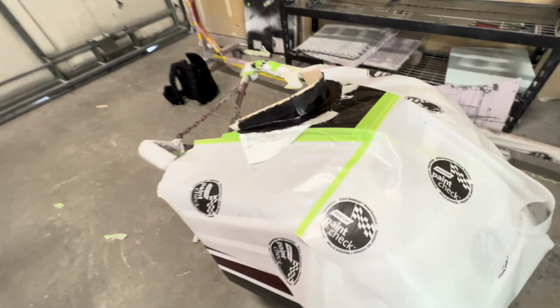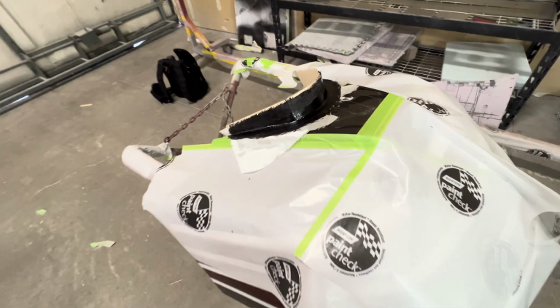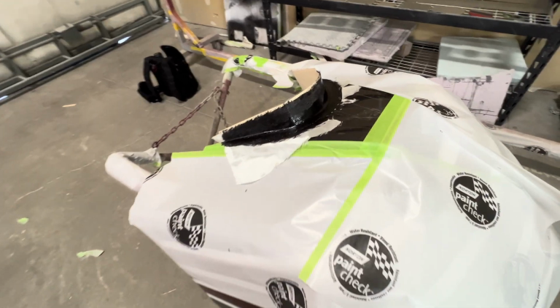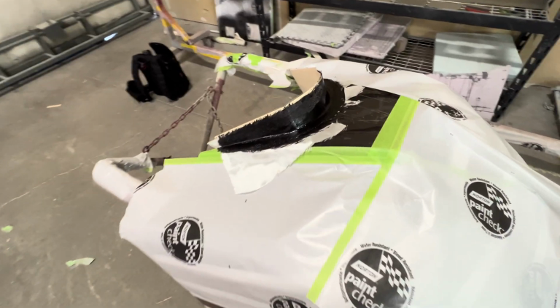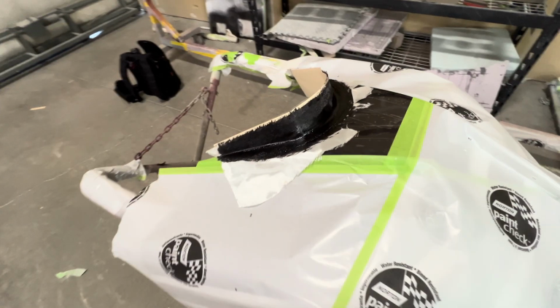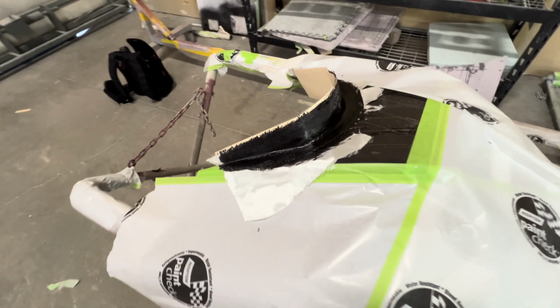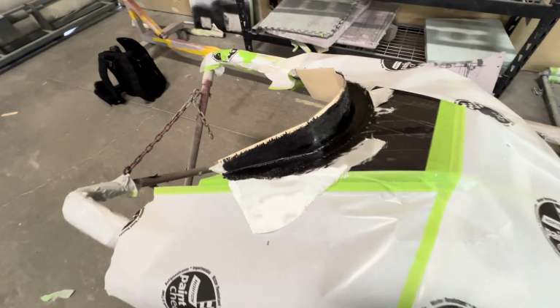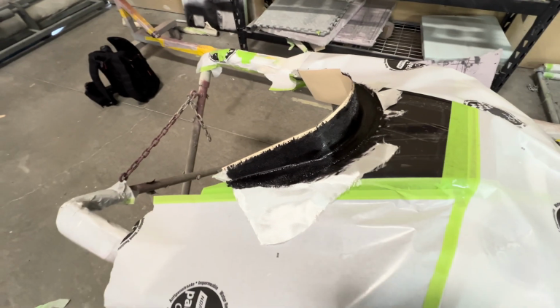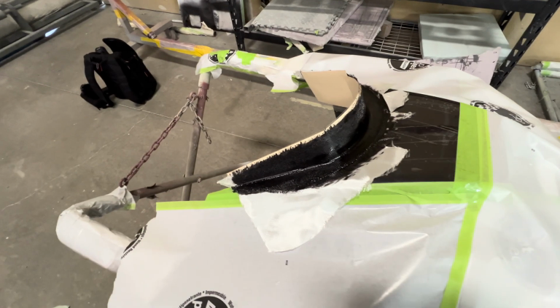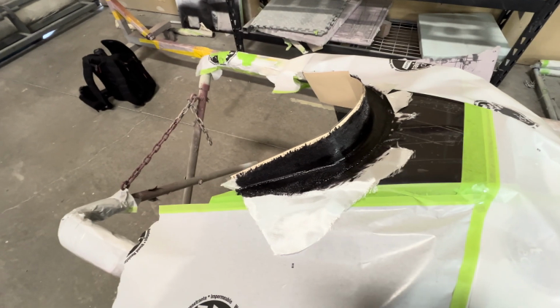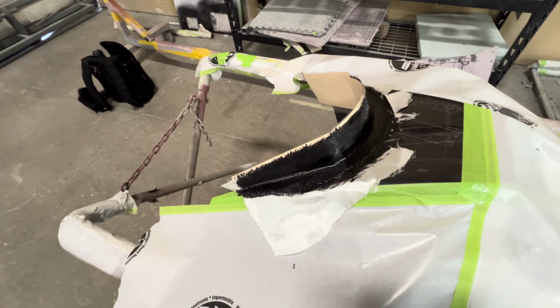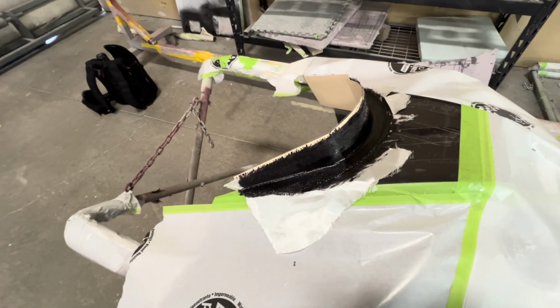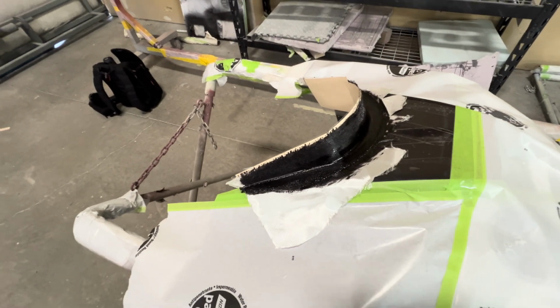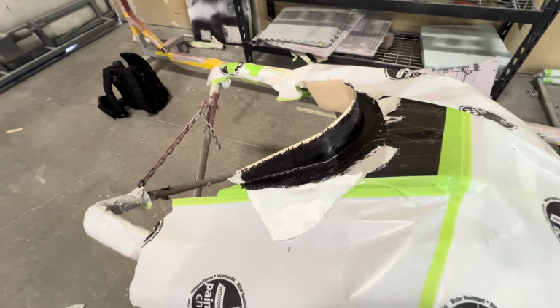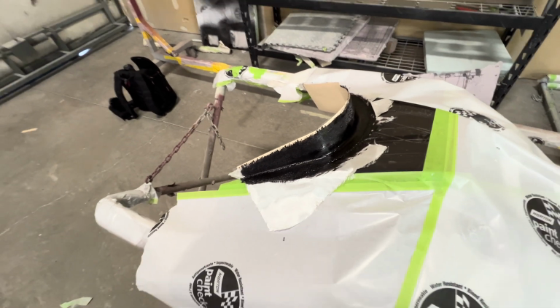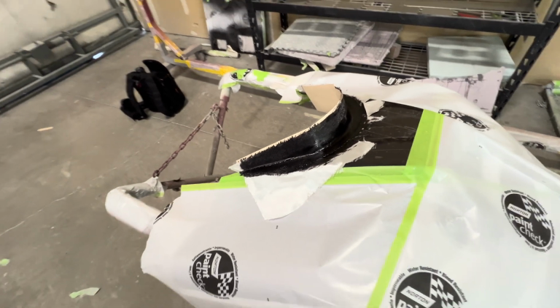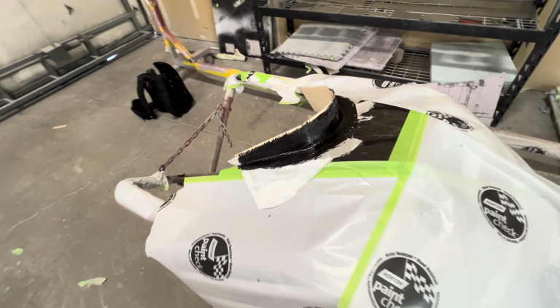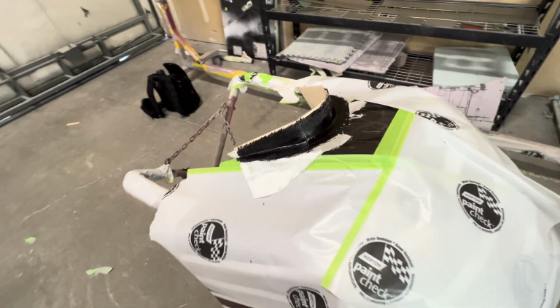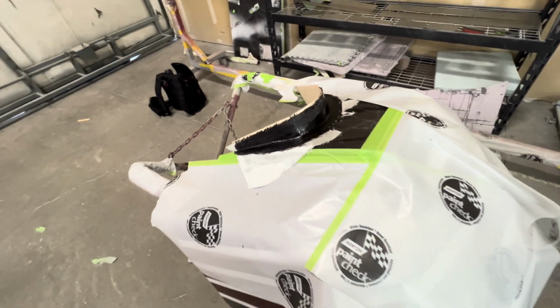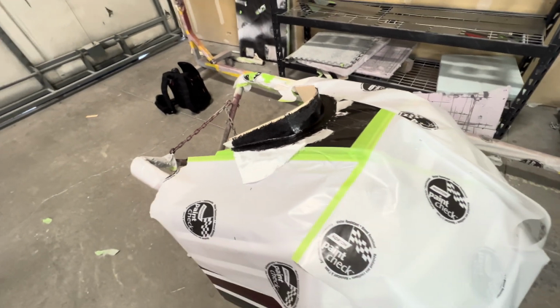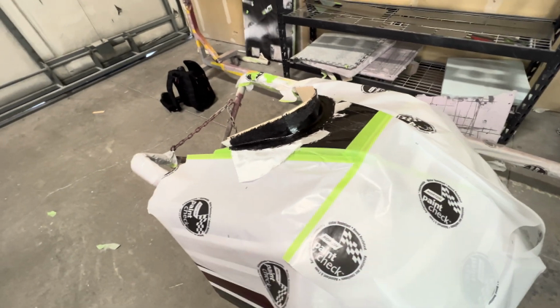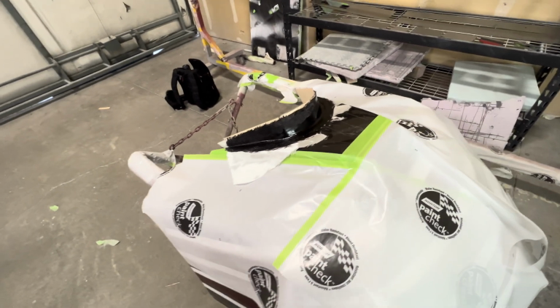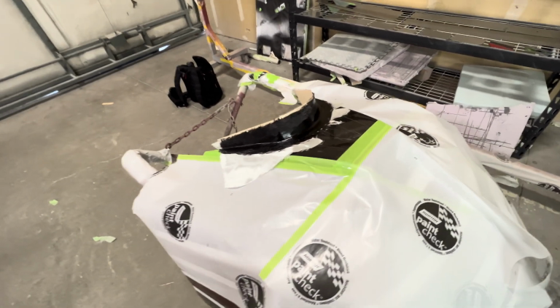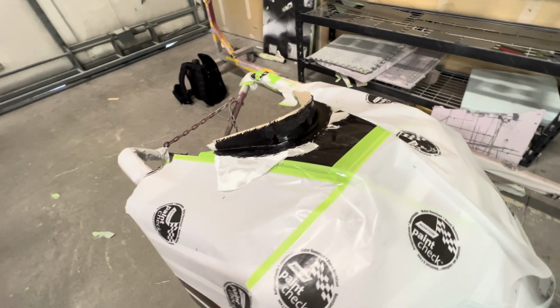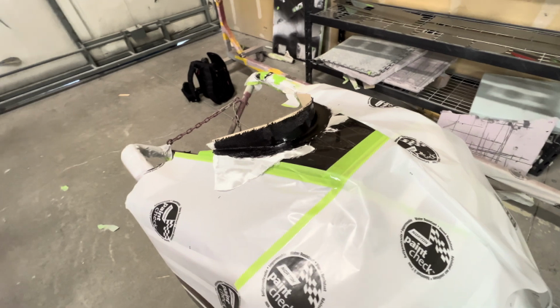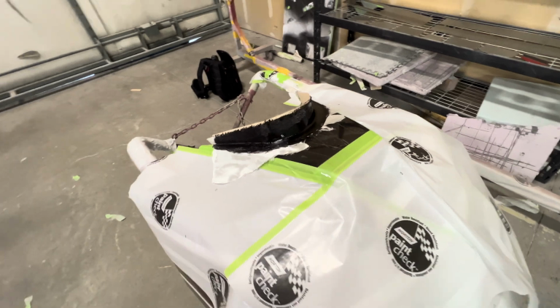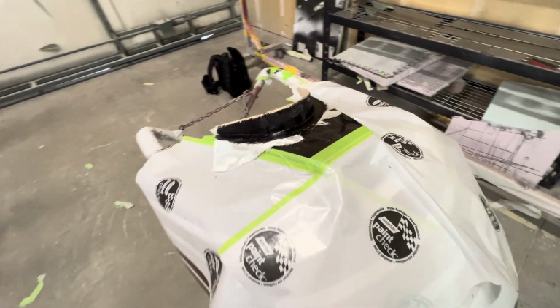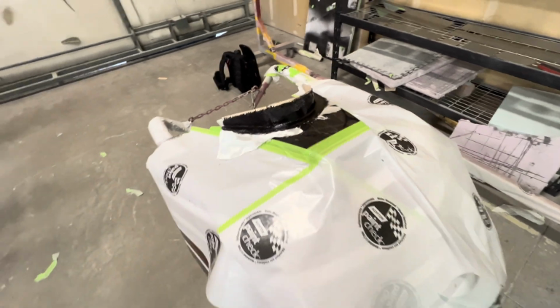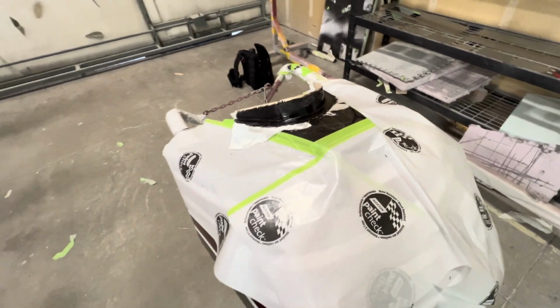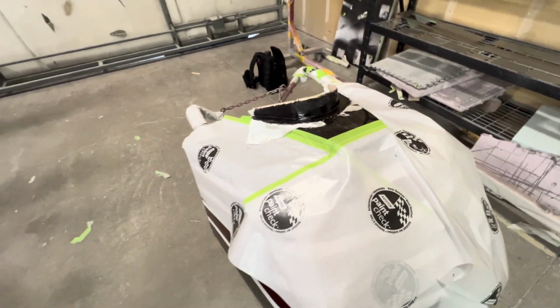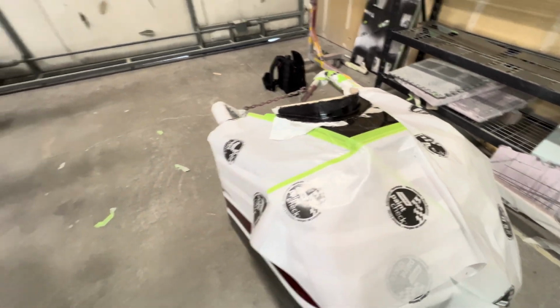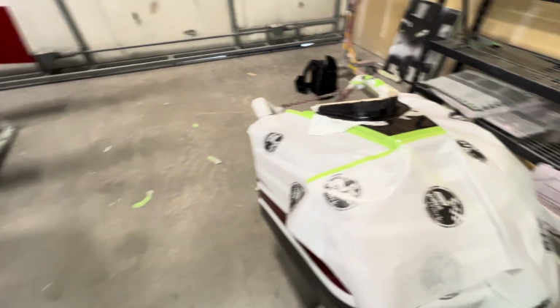Okay, step one done. Let it cure overnight and then on to the carbon fiber.